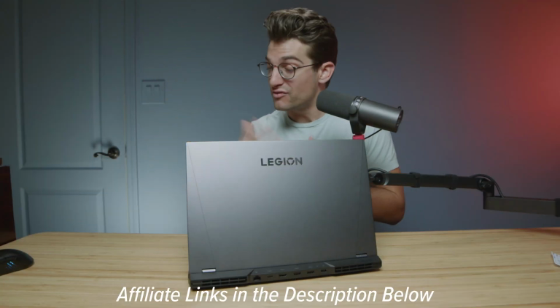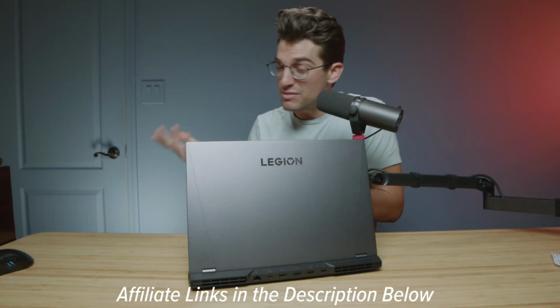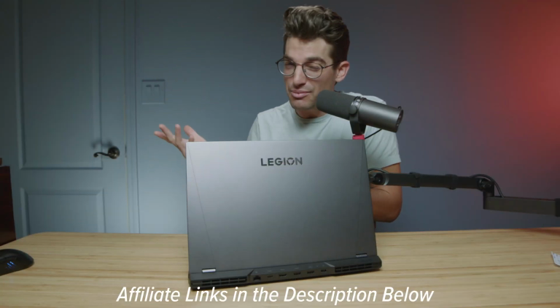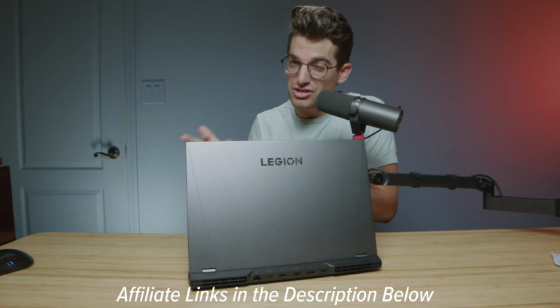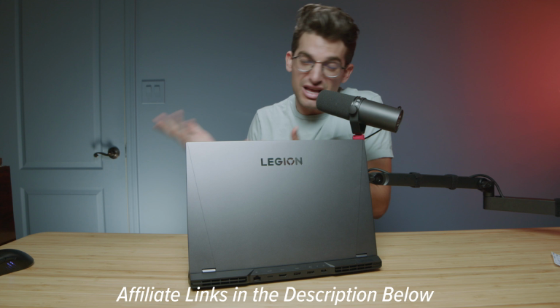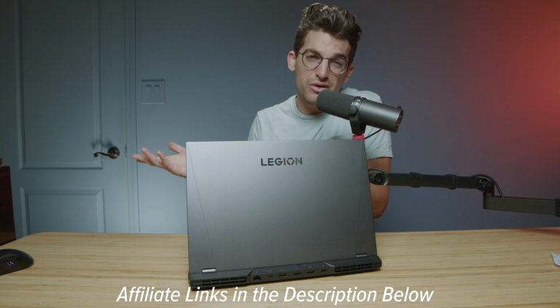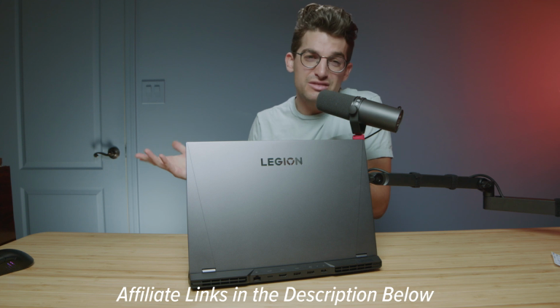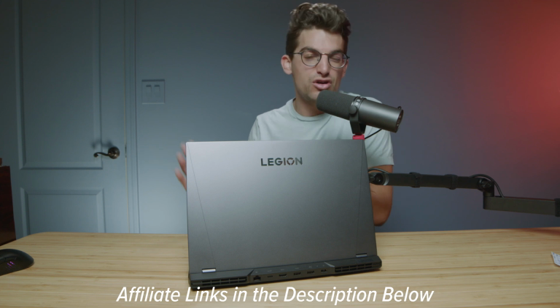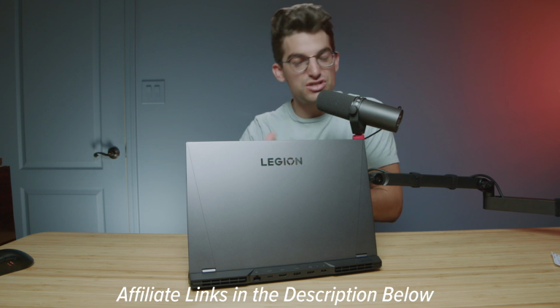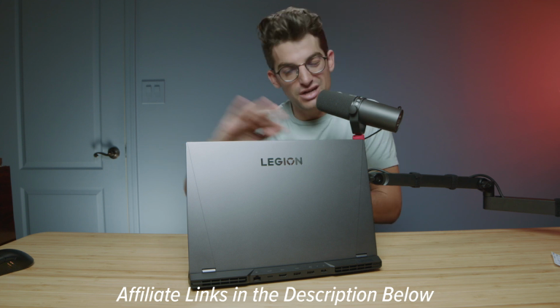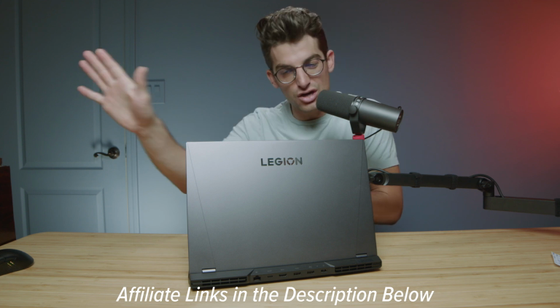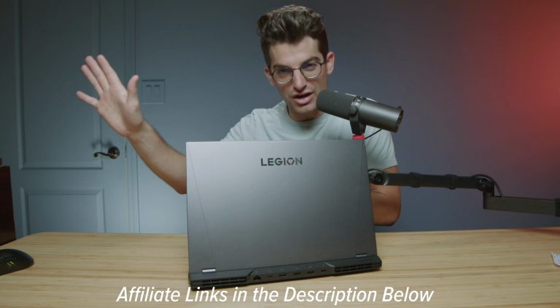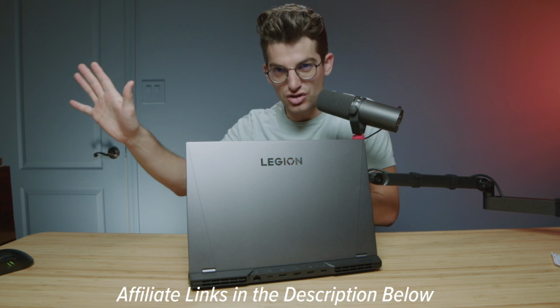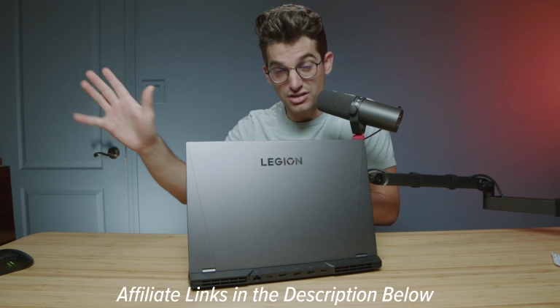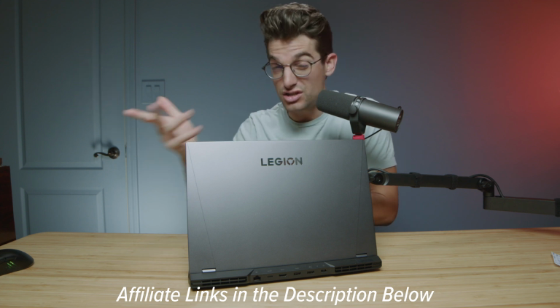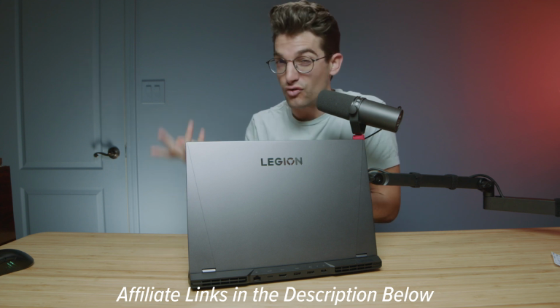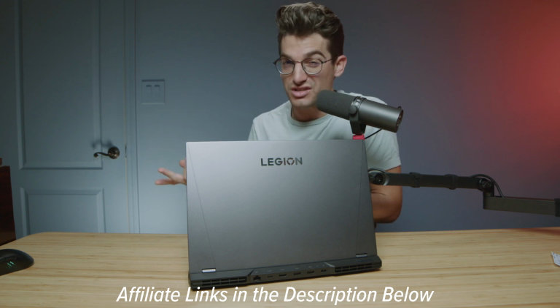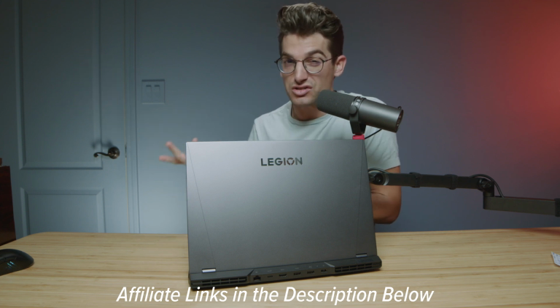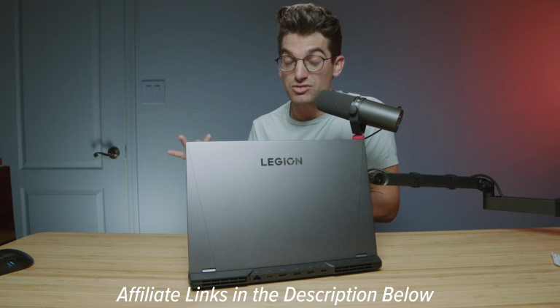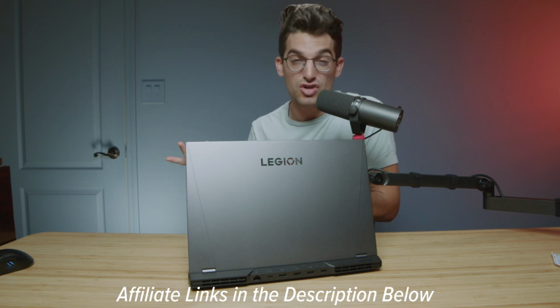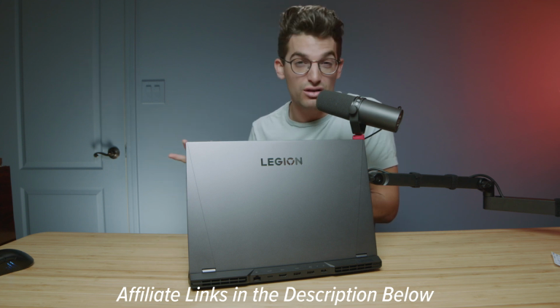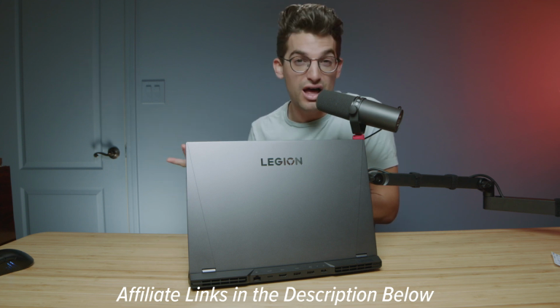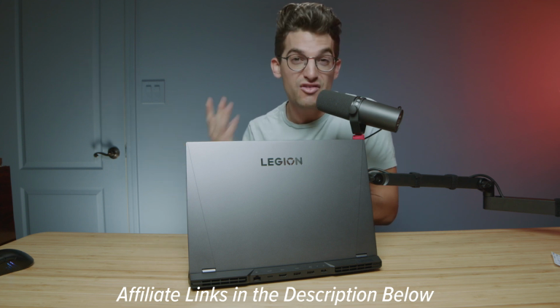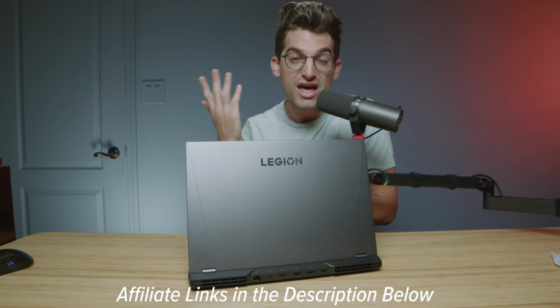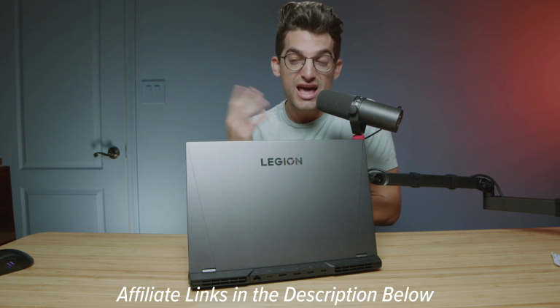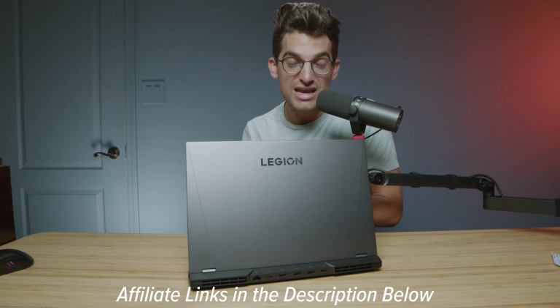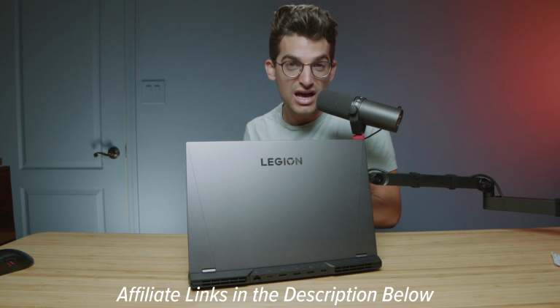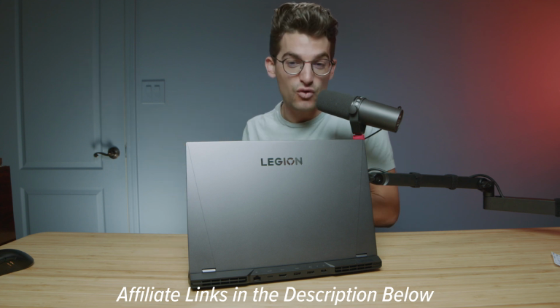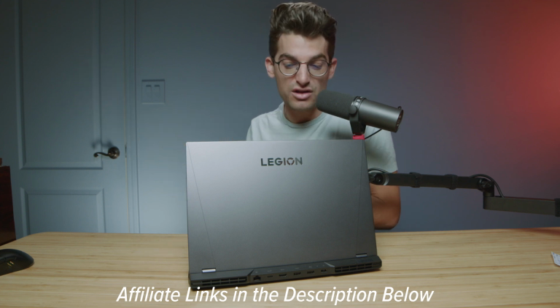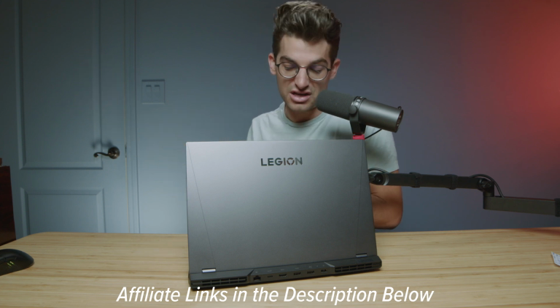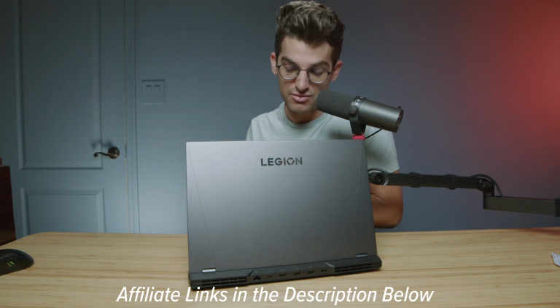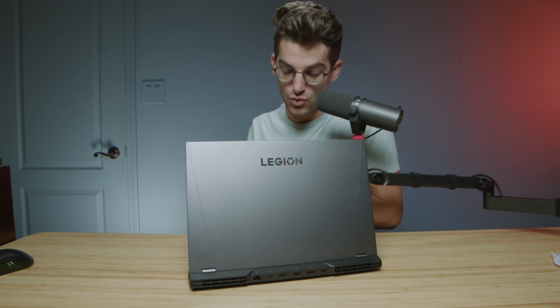If you do make a purchase, we'll get a small commission, but at no extra cost to you. That keeps the channel alive and the helpful content coming your way.